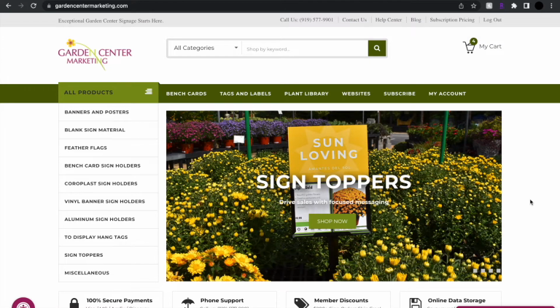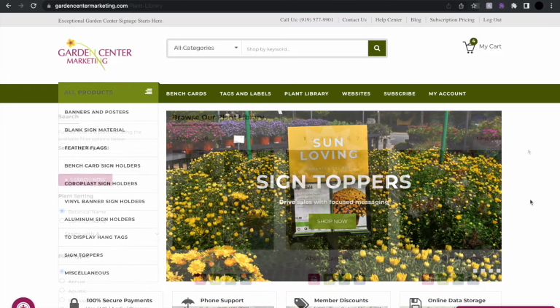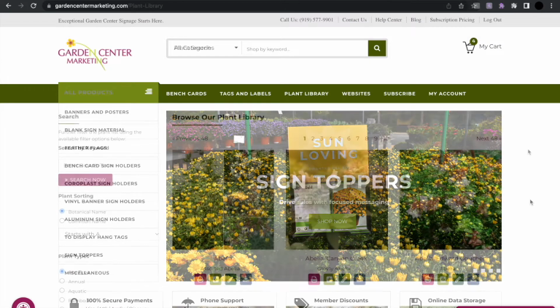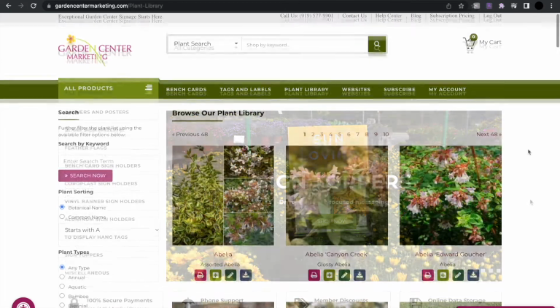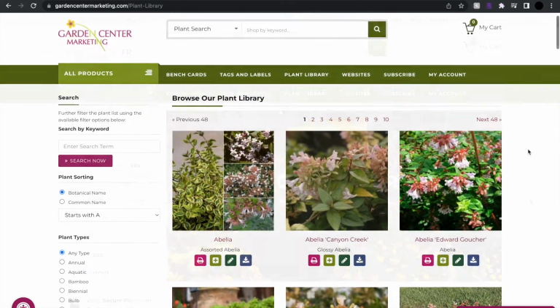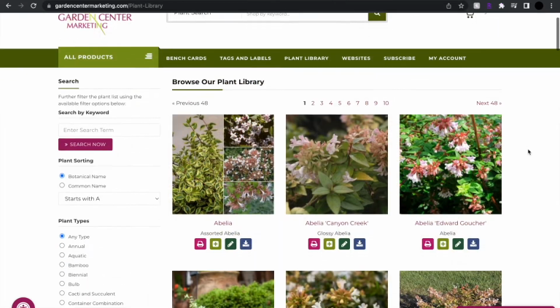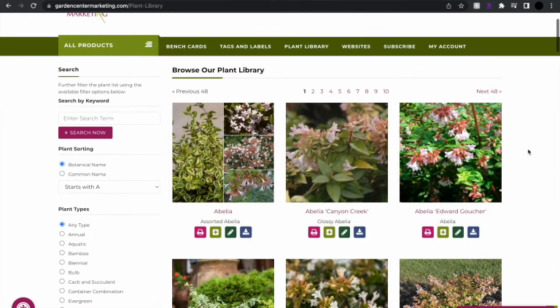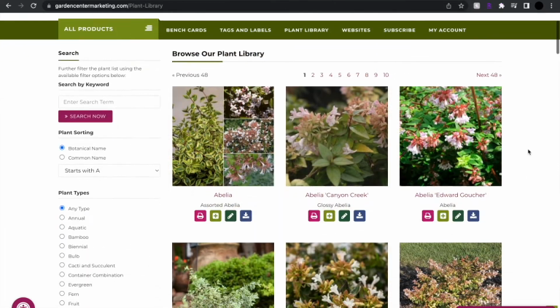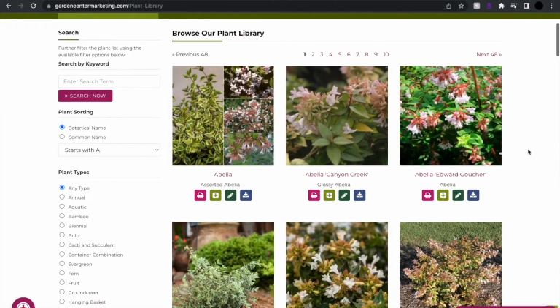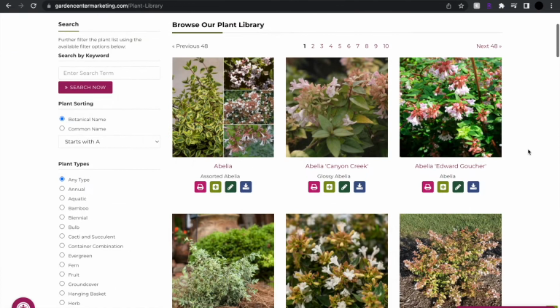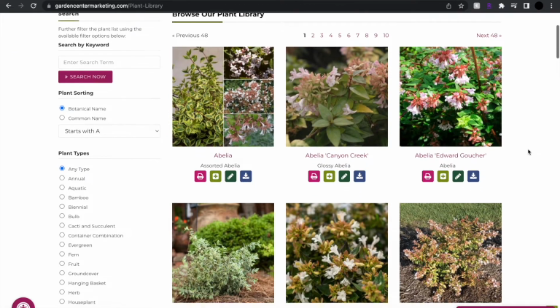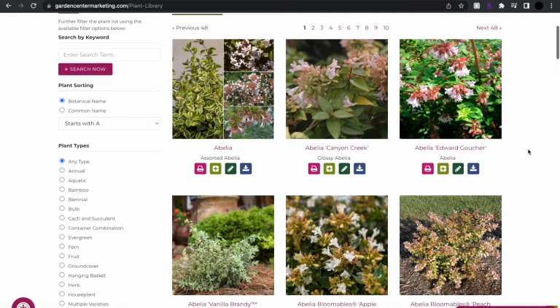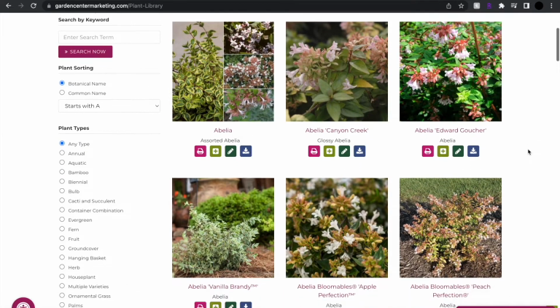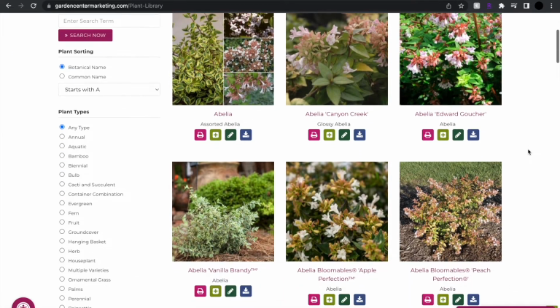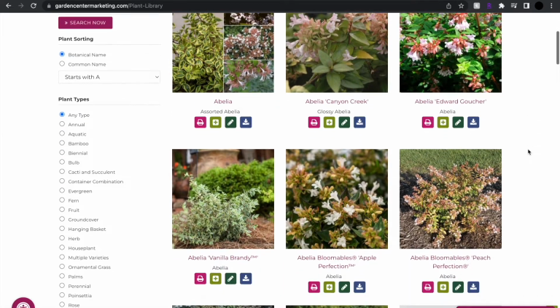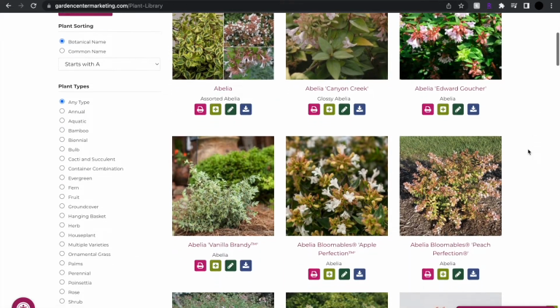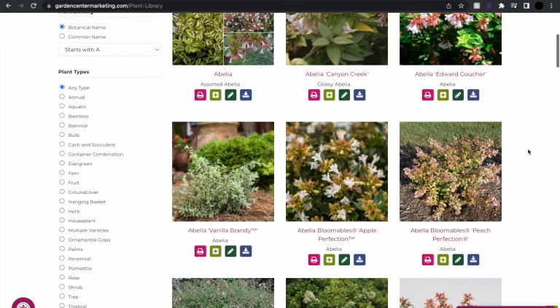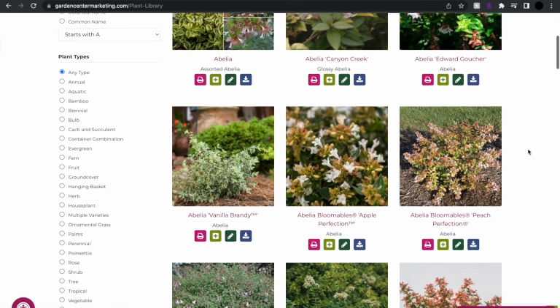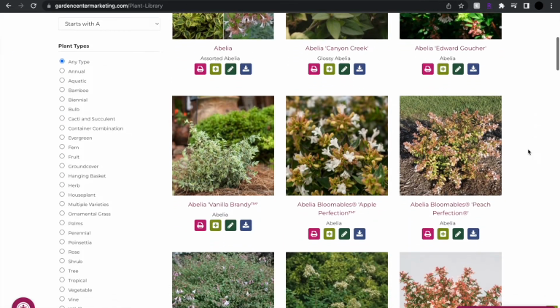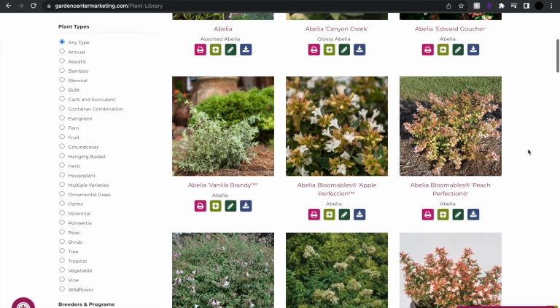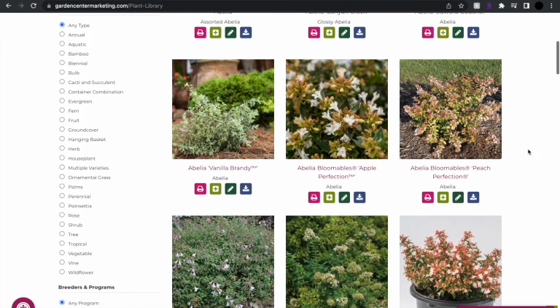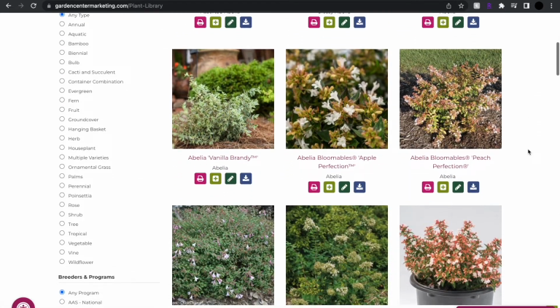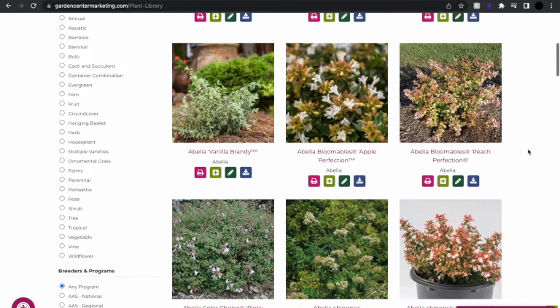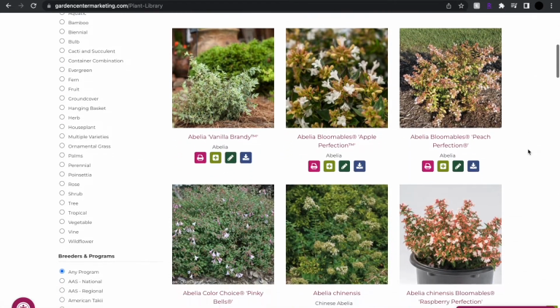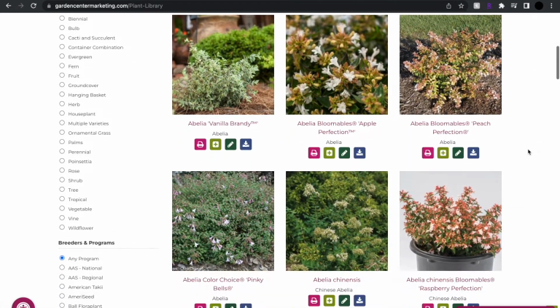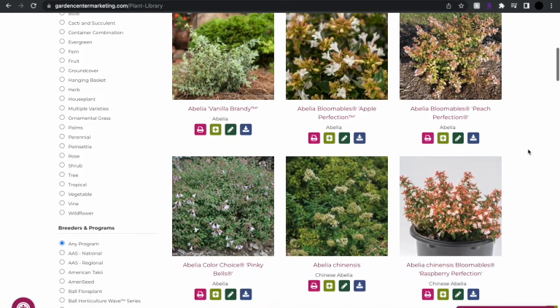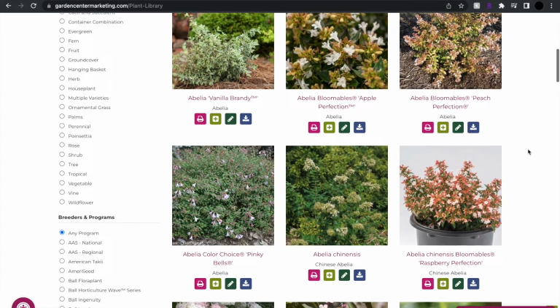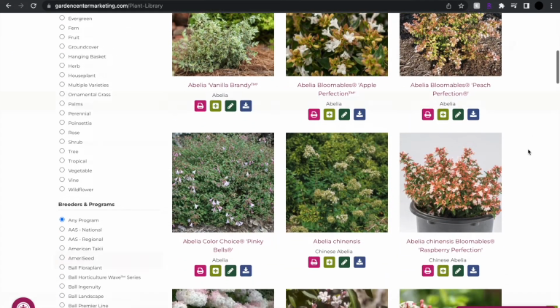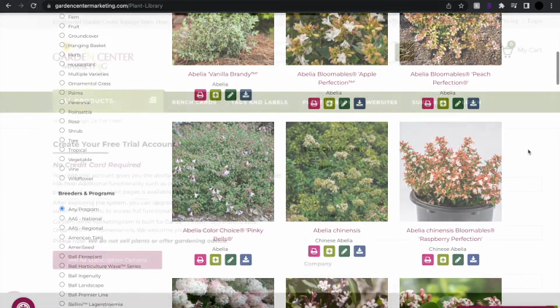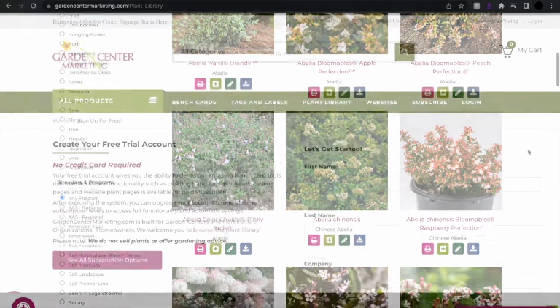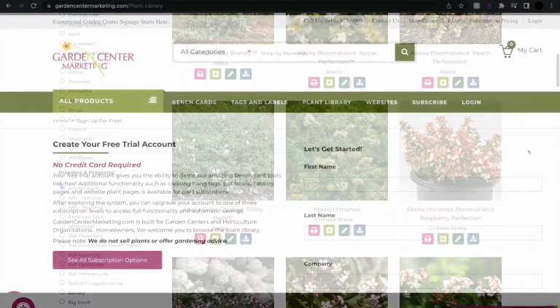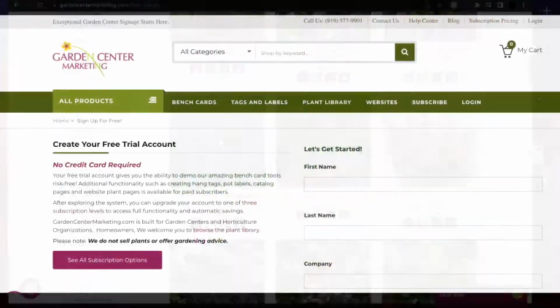Our massive plant library of 30,000 plus records allows you to easily create your localized plant signs.